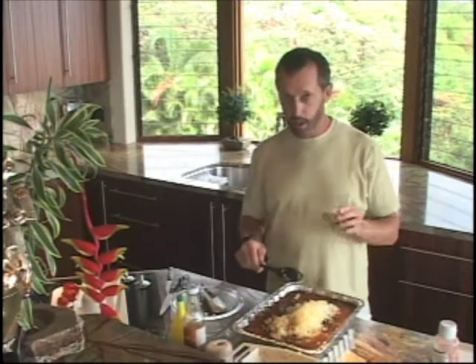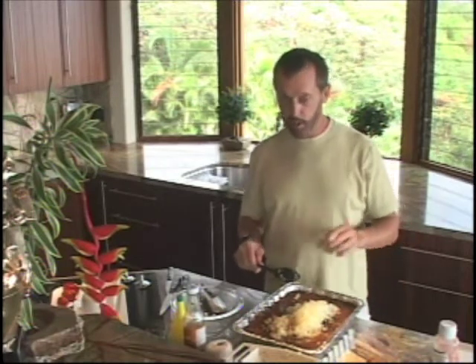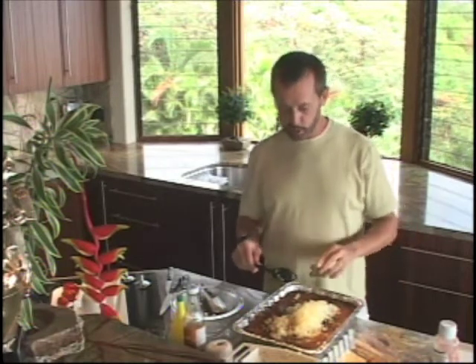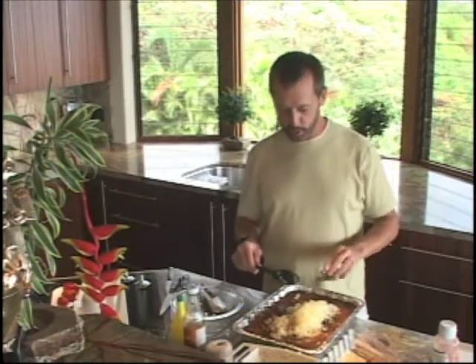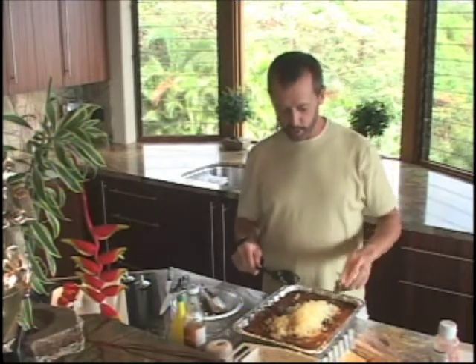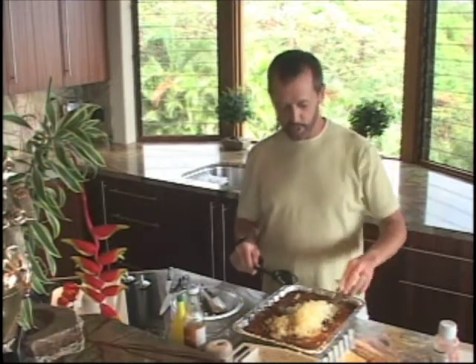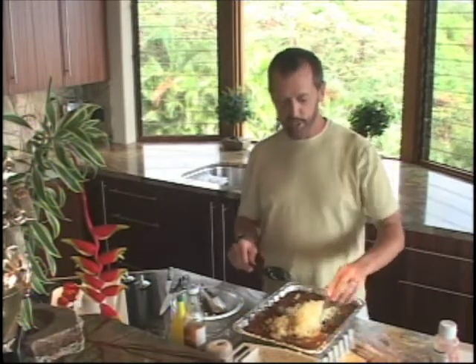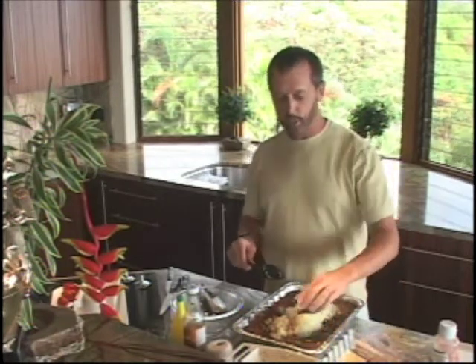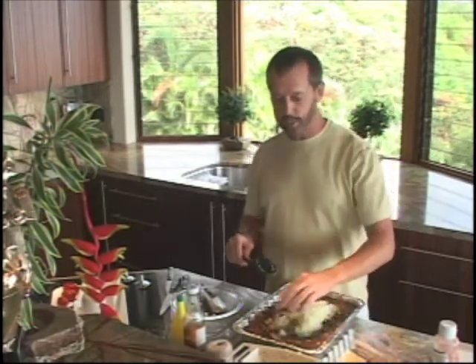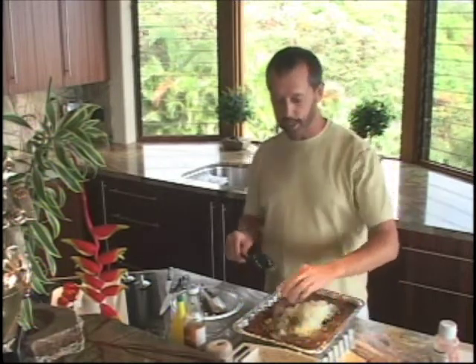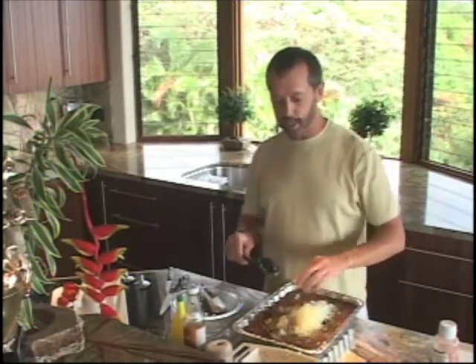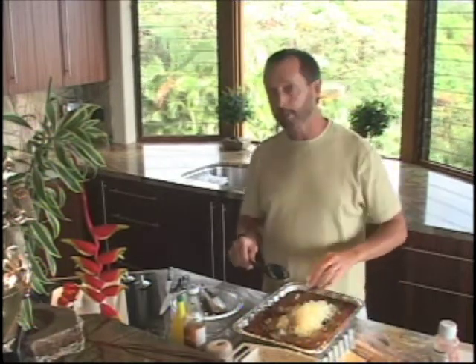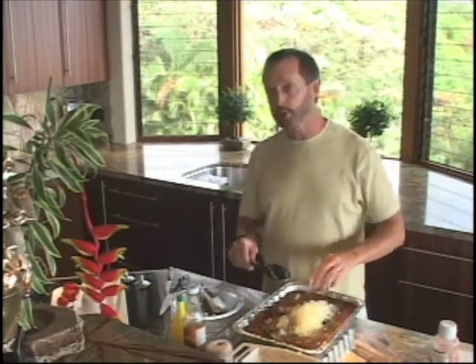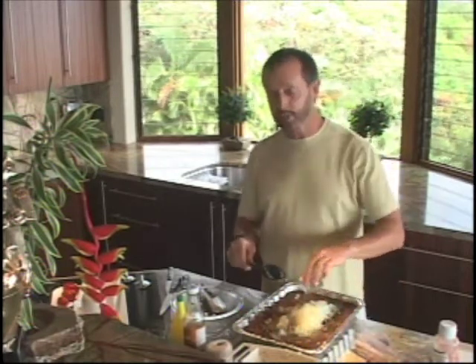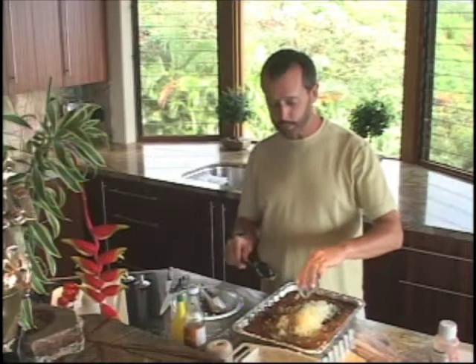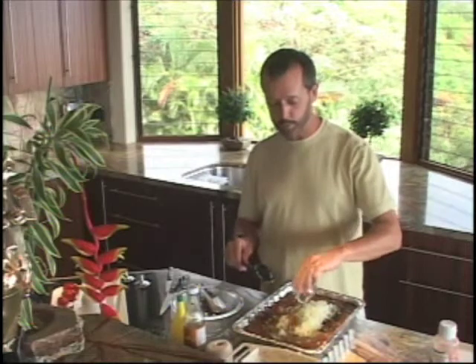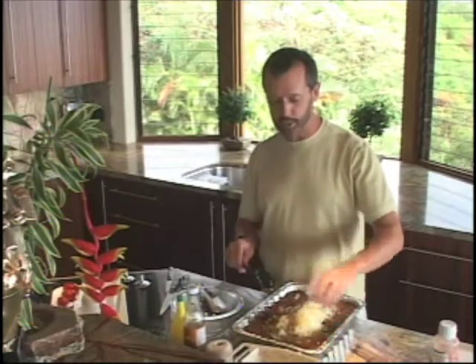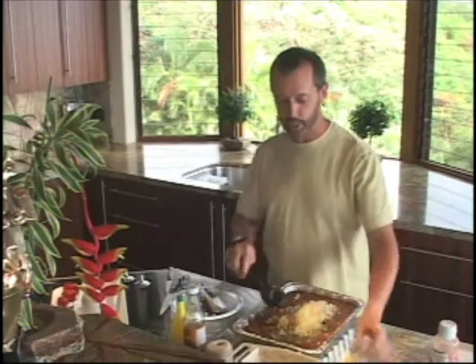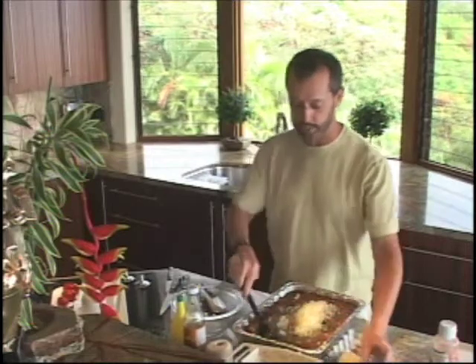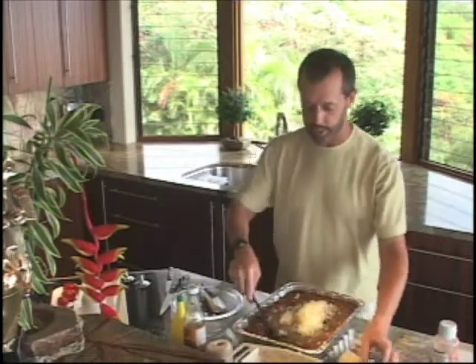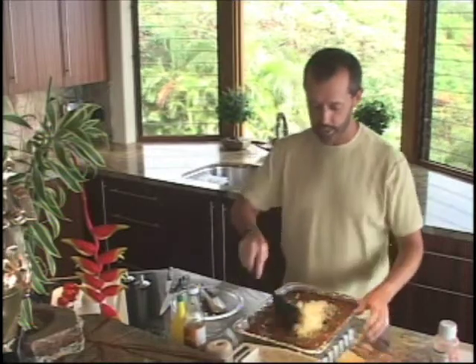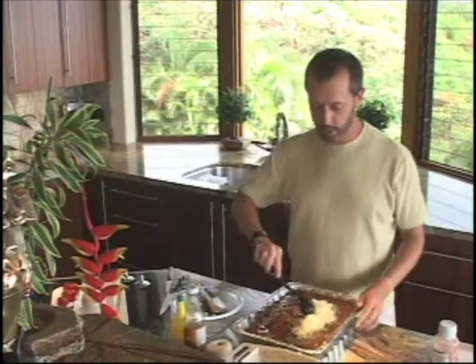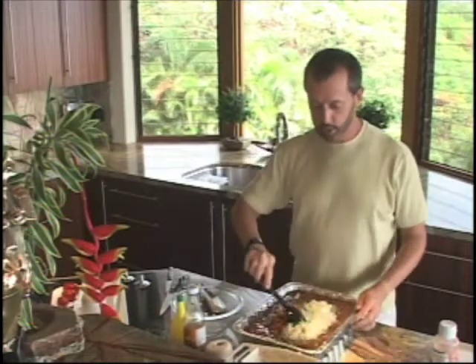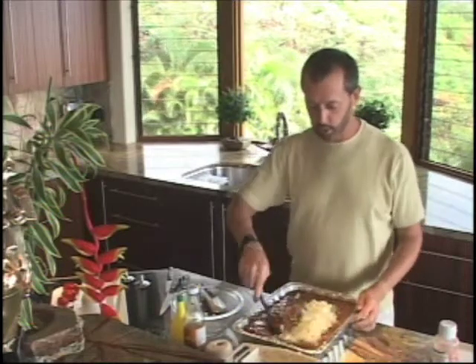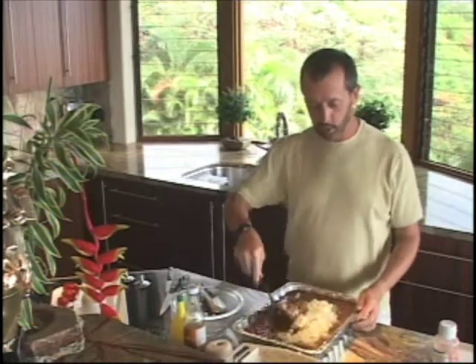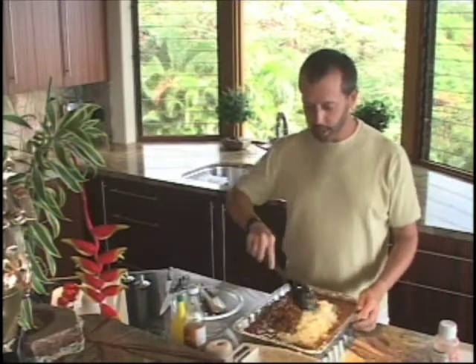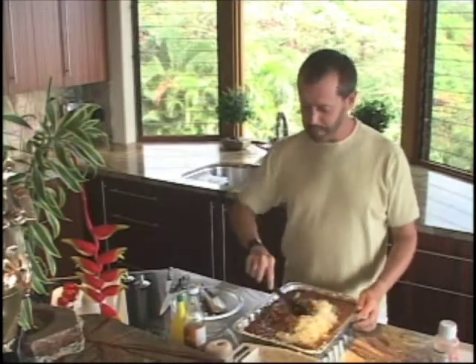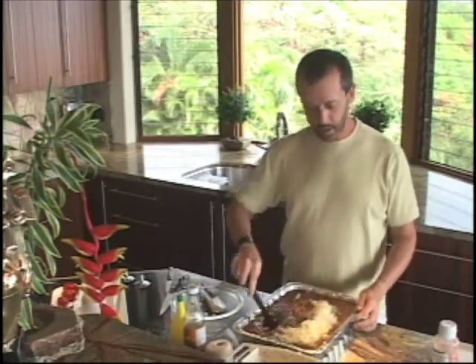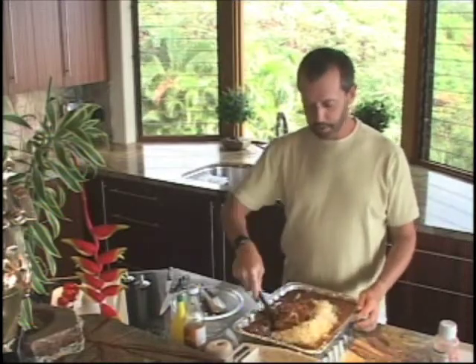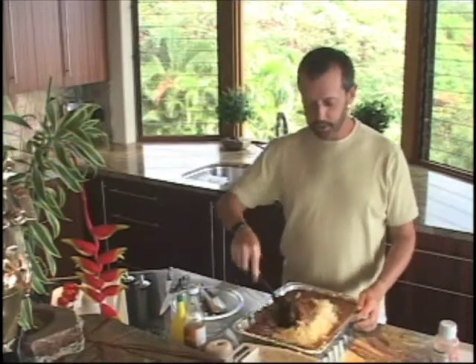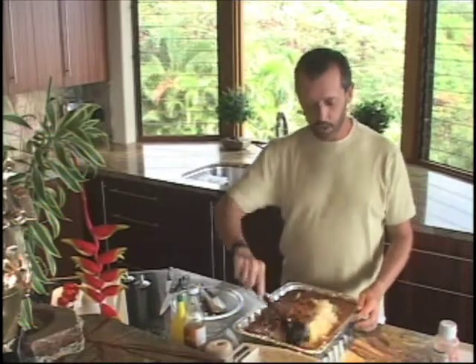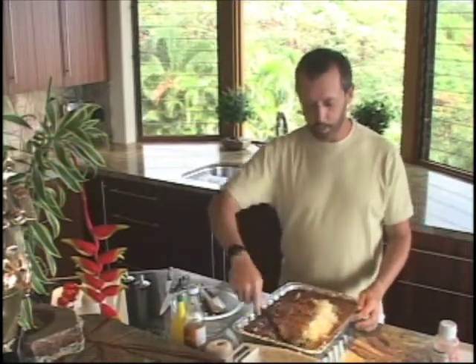And my little secret: celery seed. I have about two tablespoons of celery seed. So I'm going to go ahead and mix this all up.